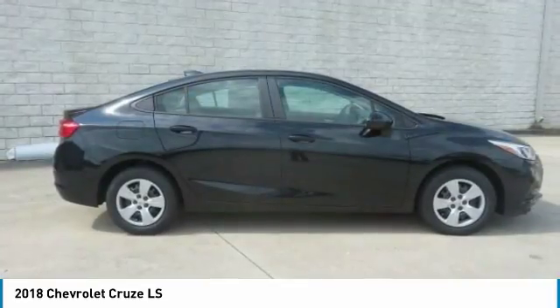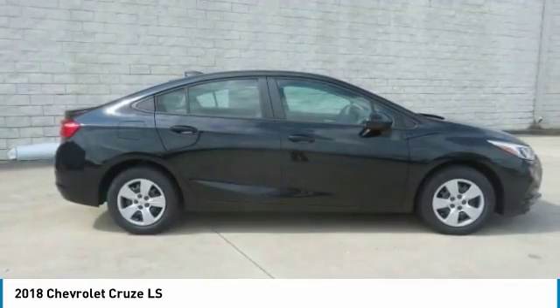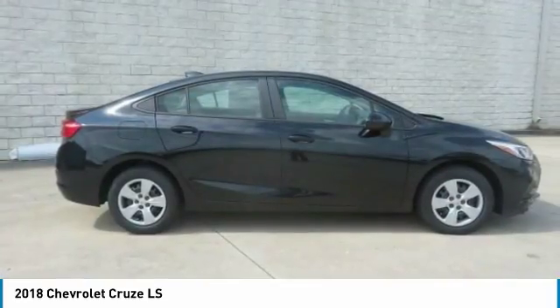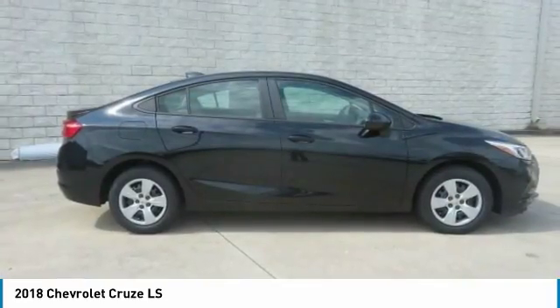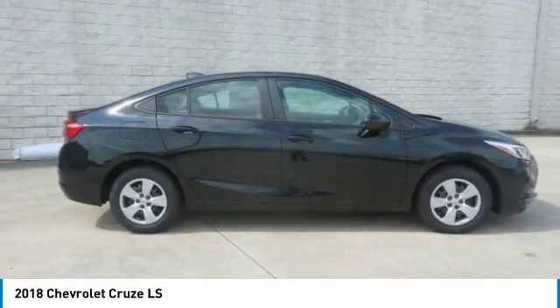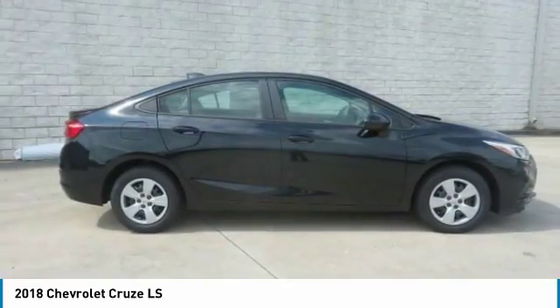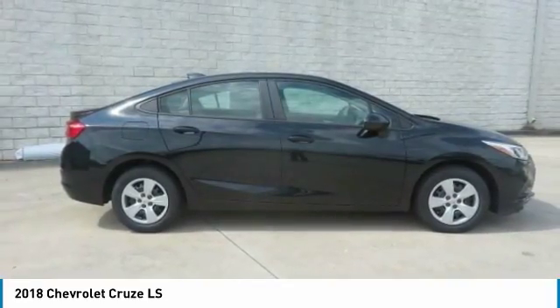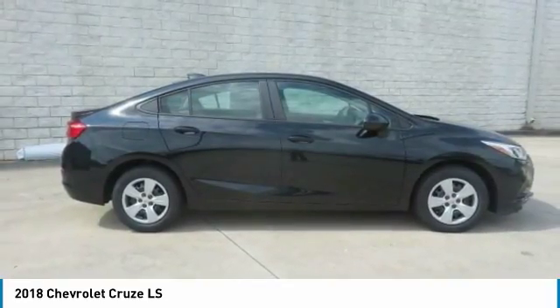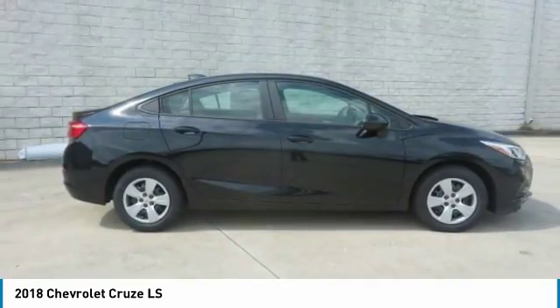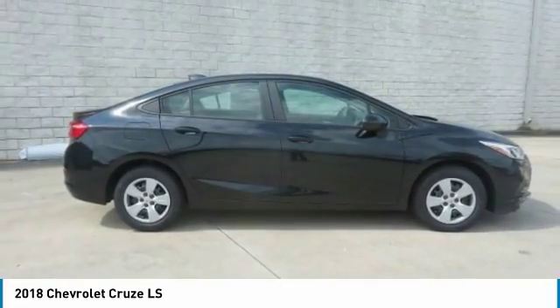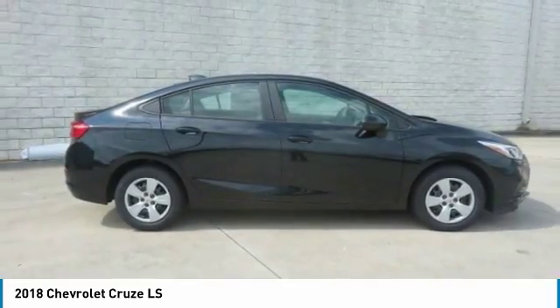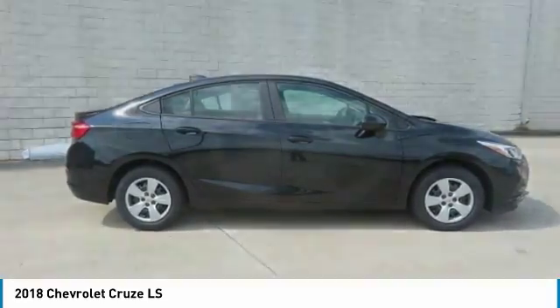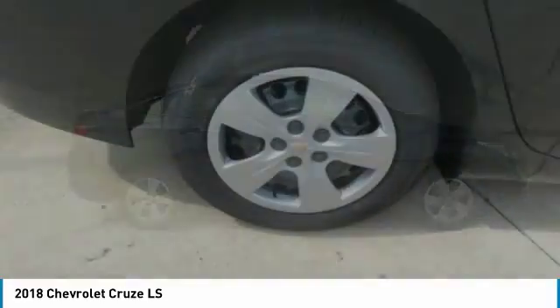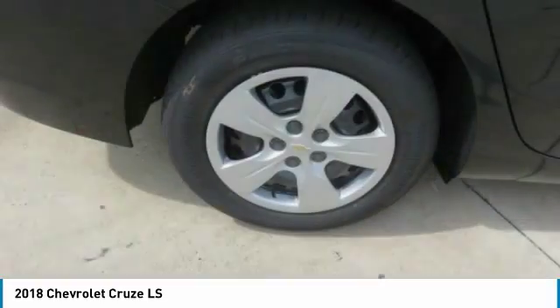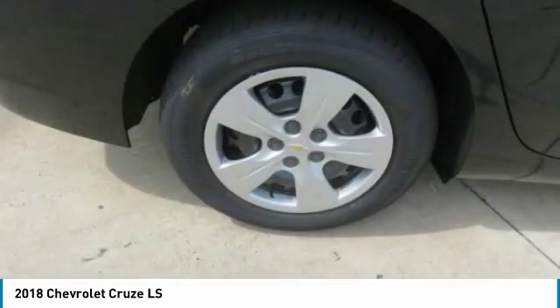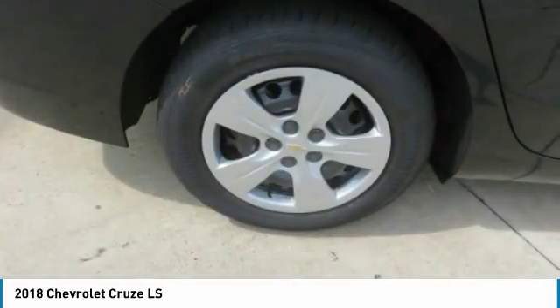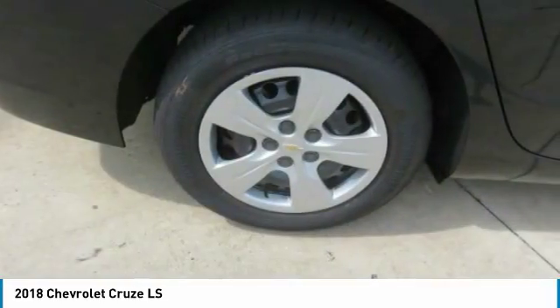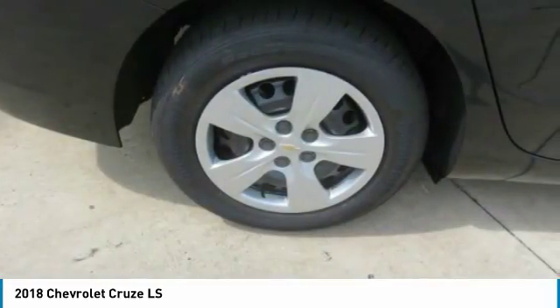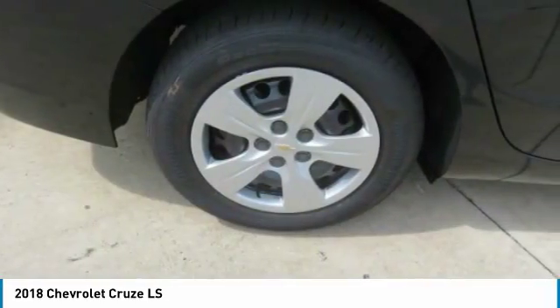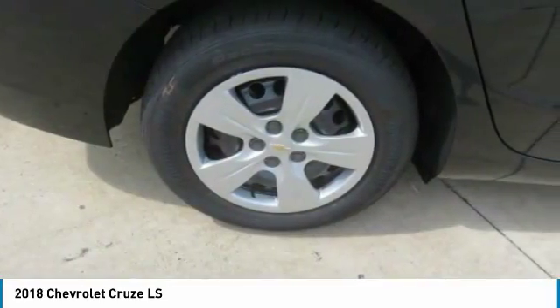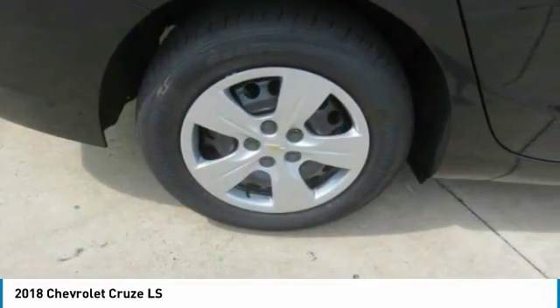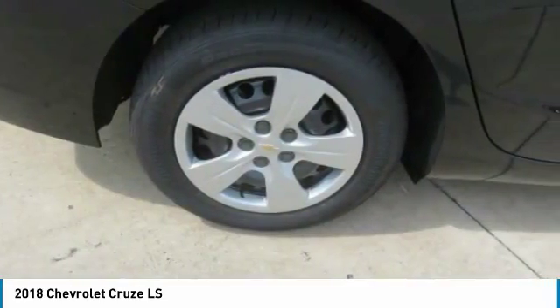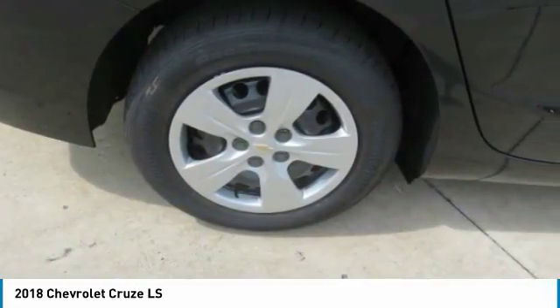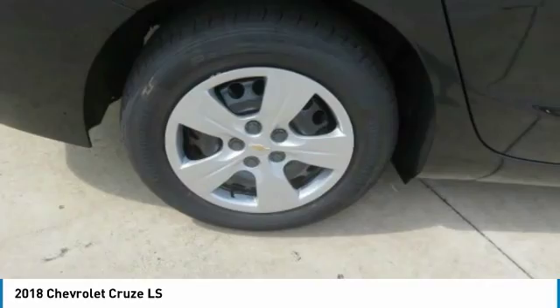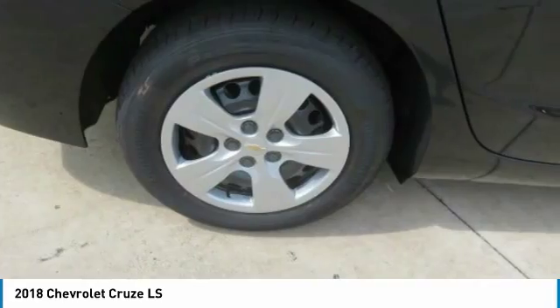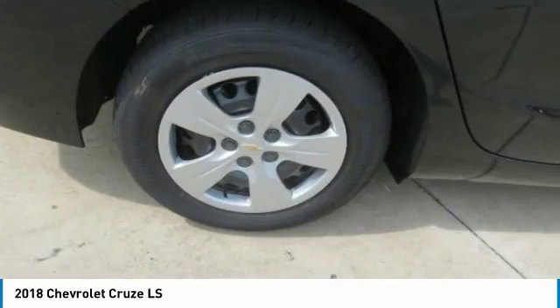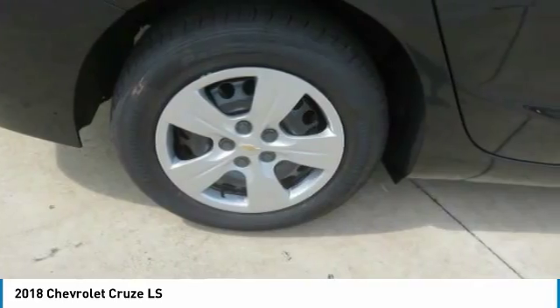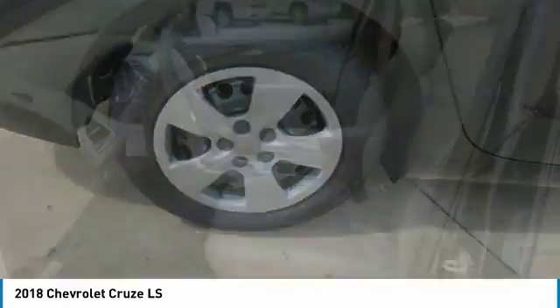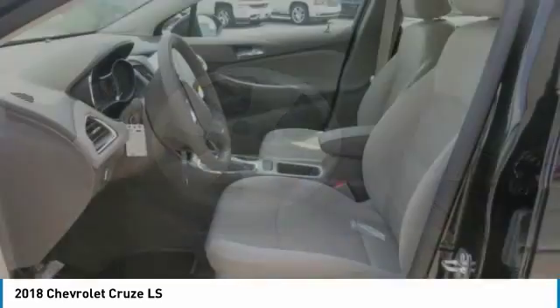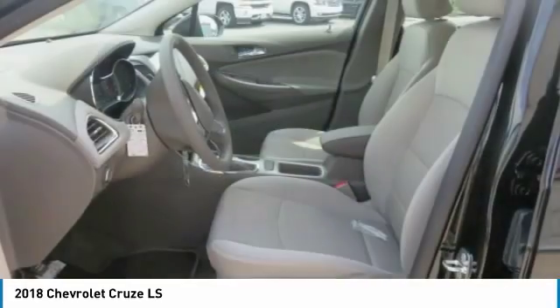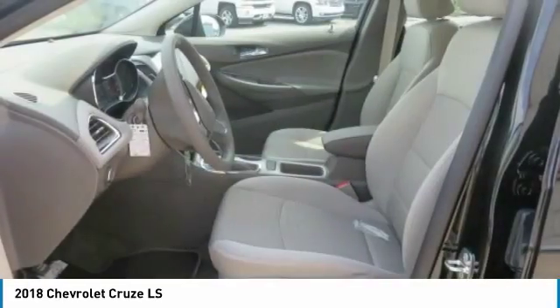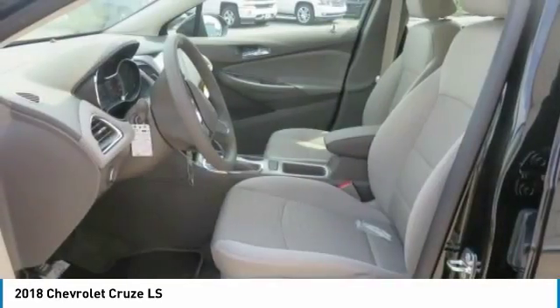Floor mats. If you like it online, you'll love it in your driveway. Take it for a spin today.